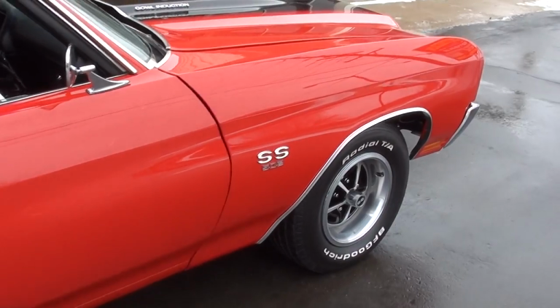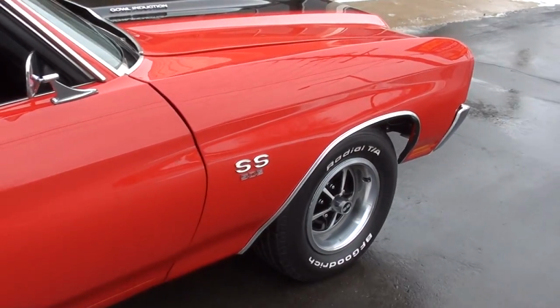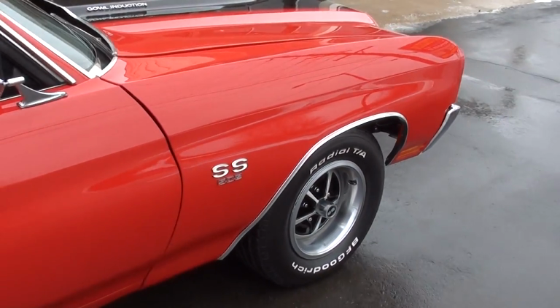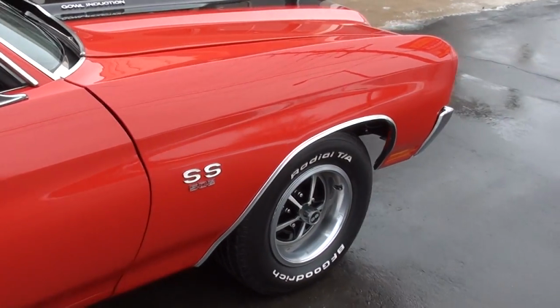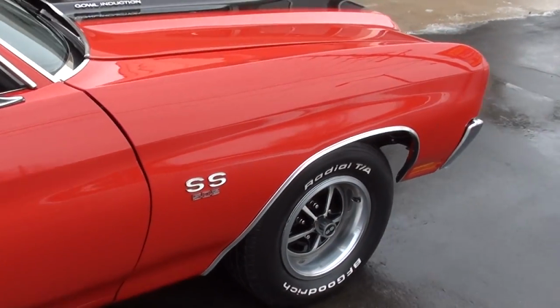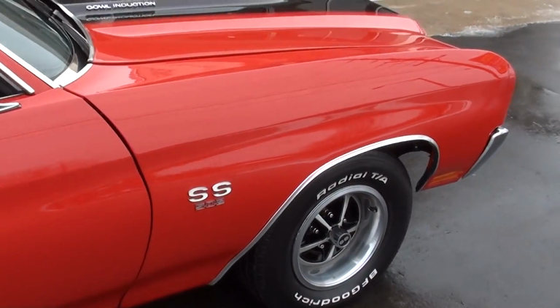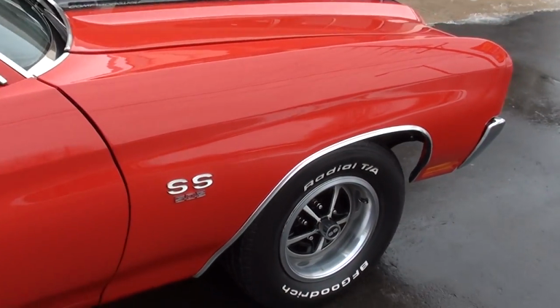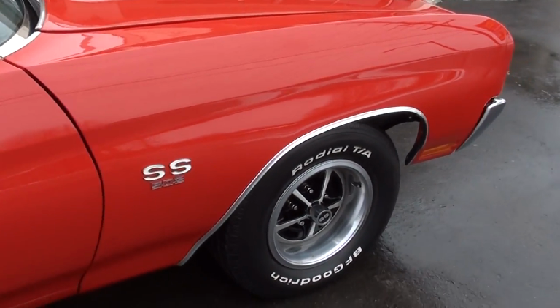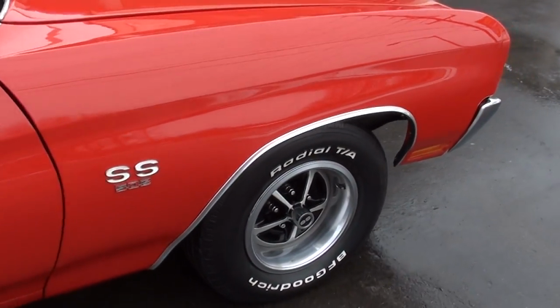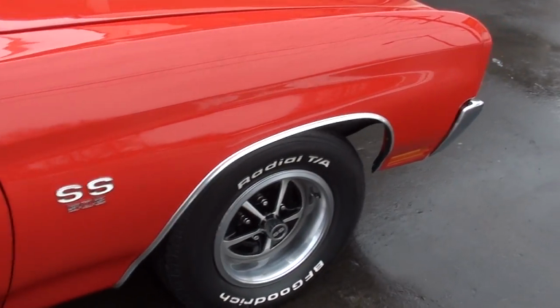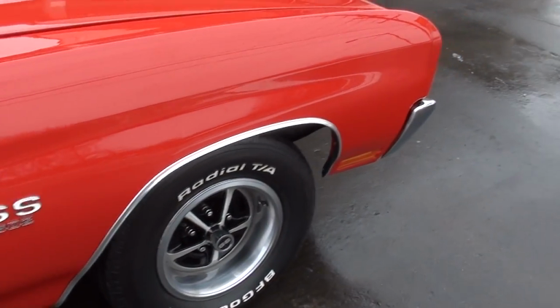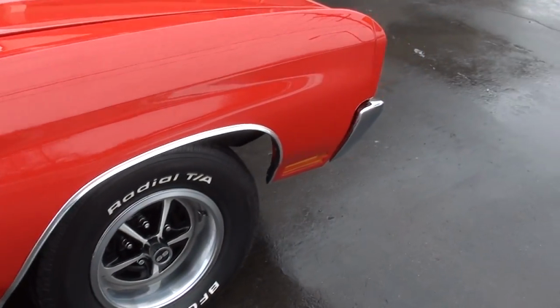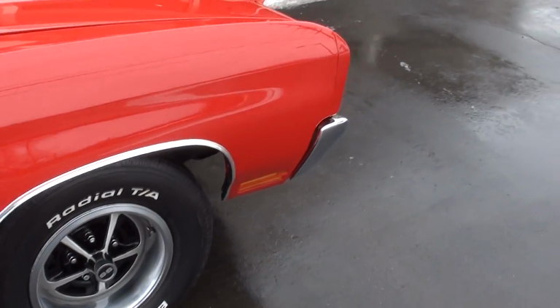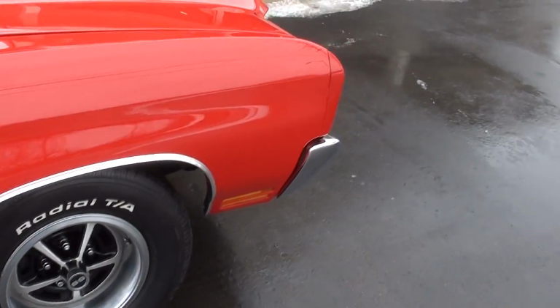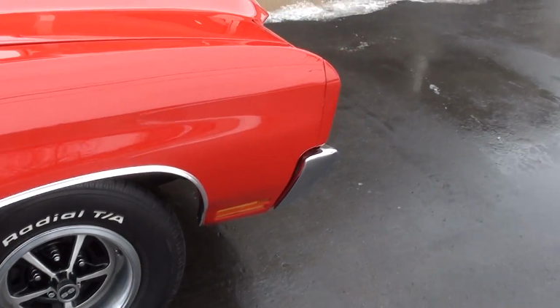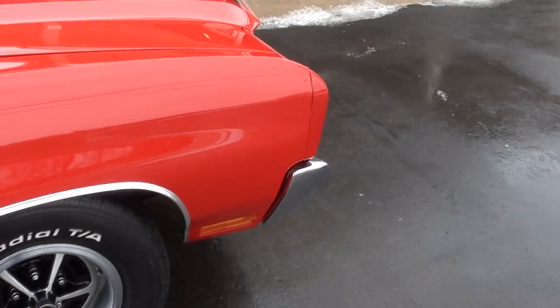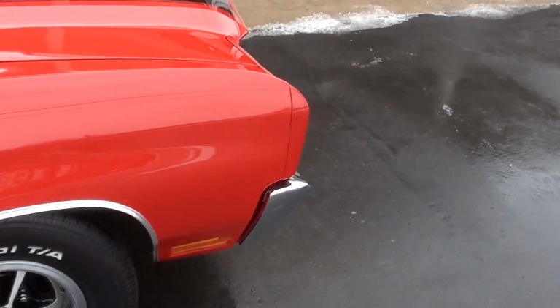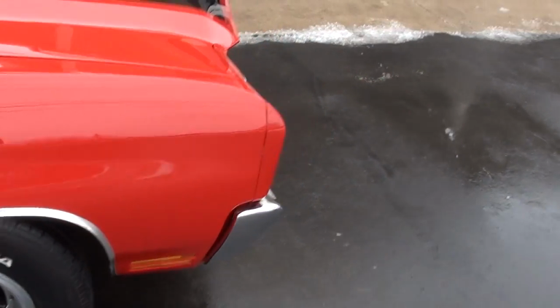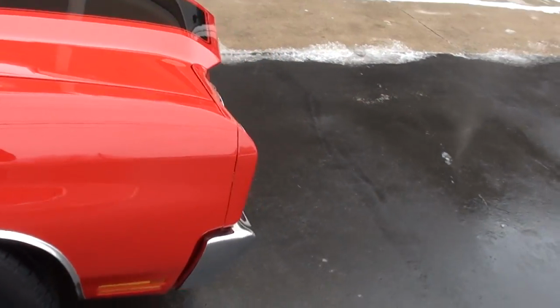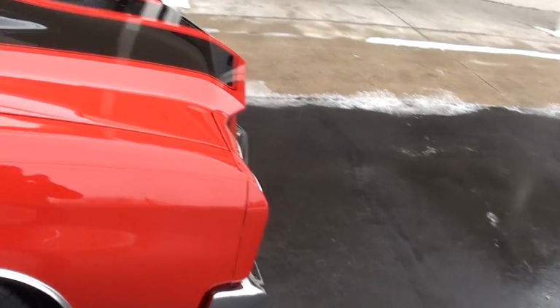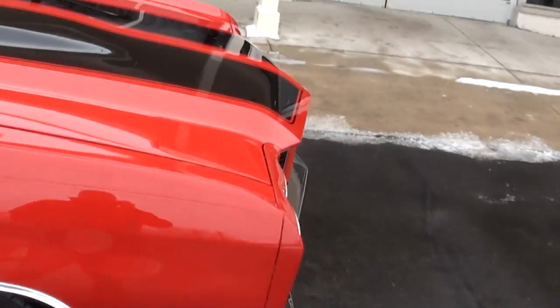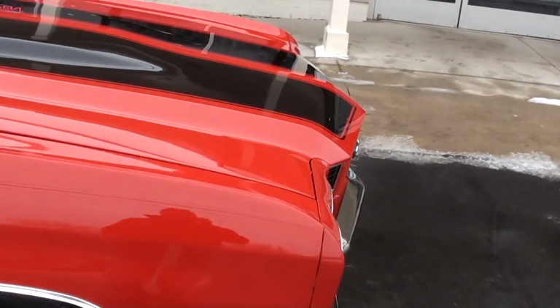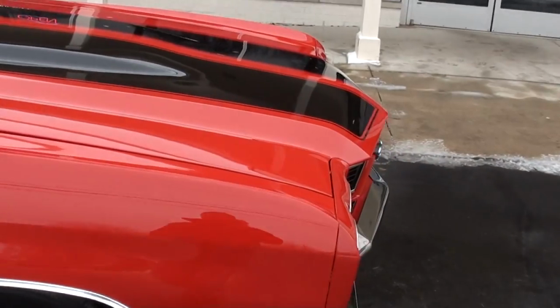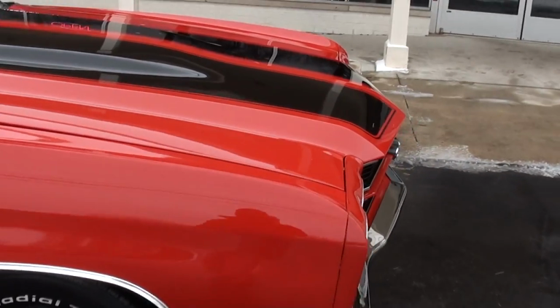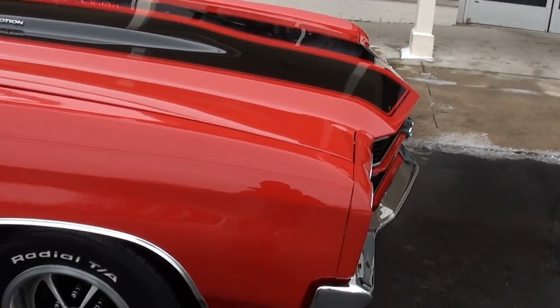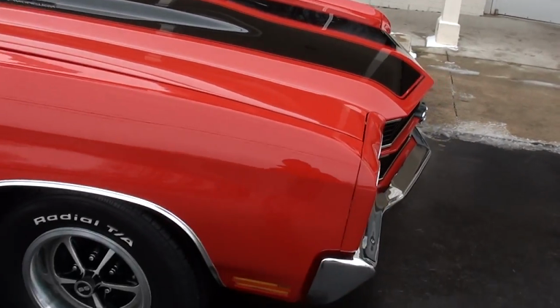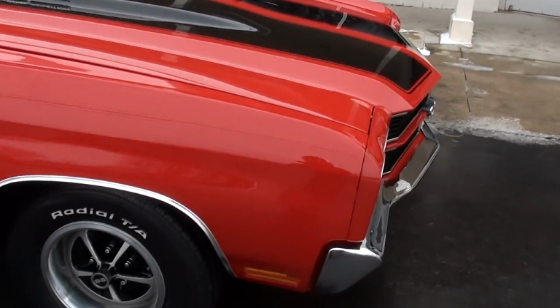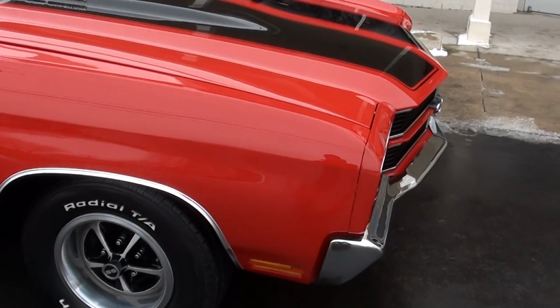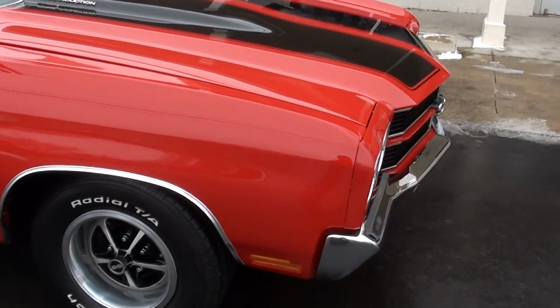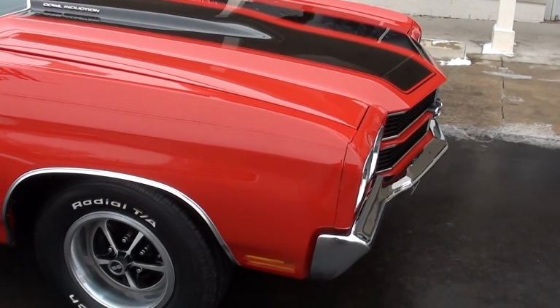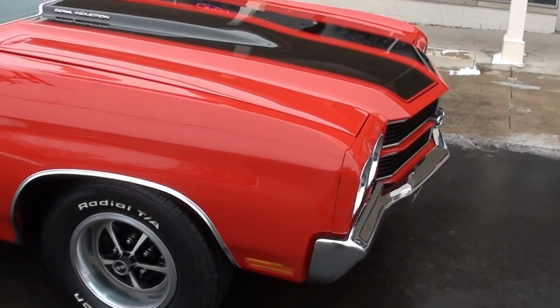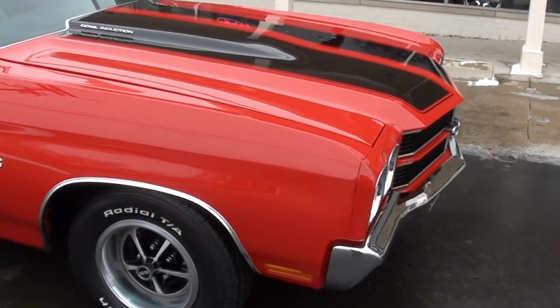Three-tenths of a mile on this car. Beautiful paint, detailed top to bottom.